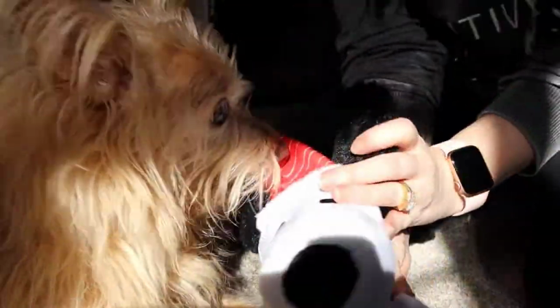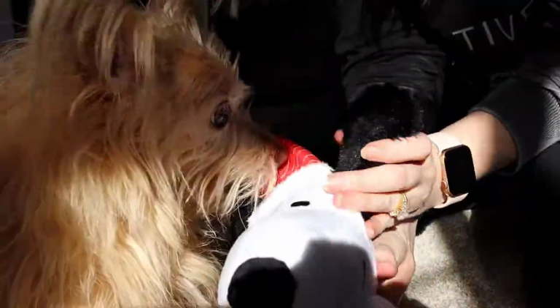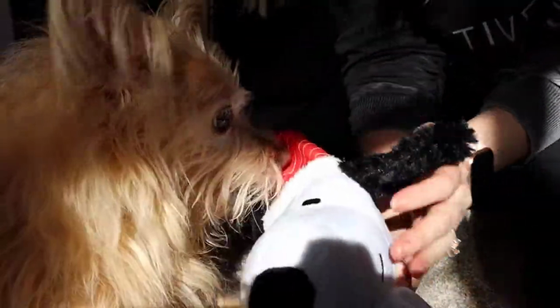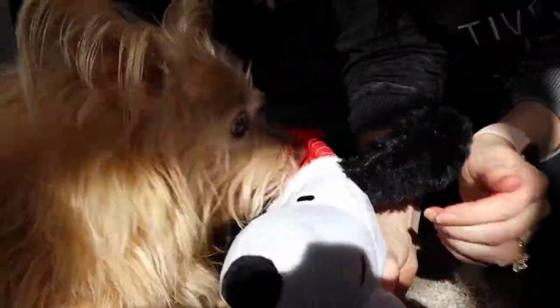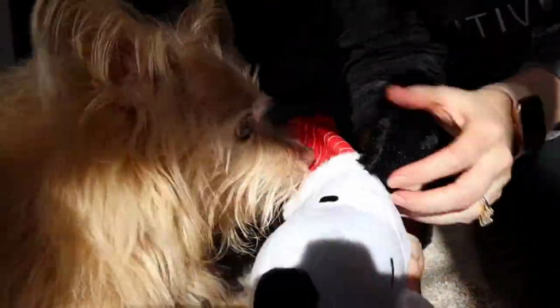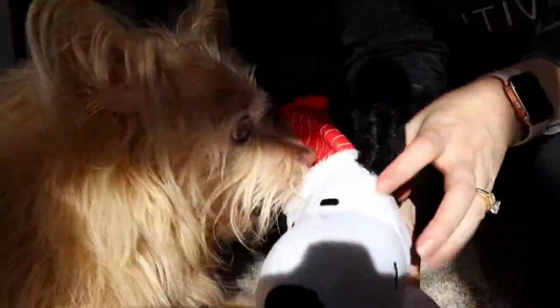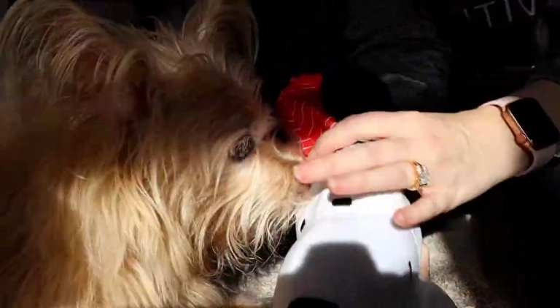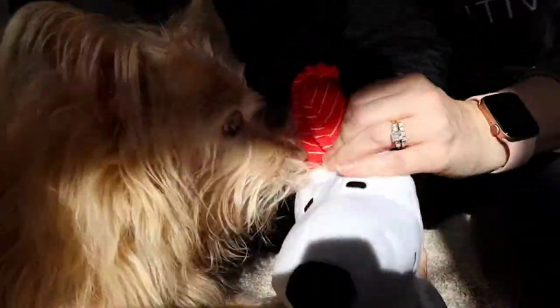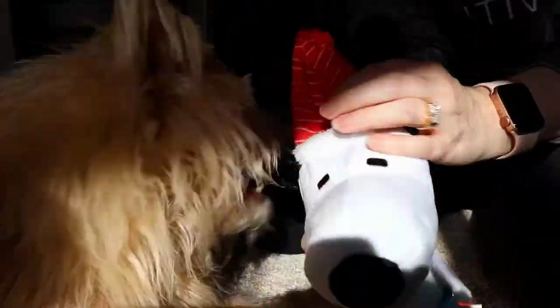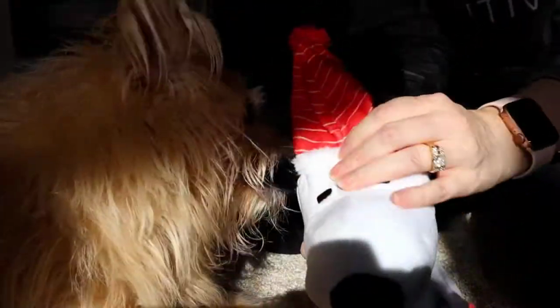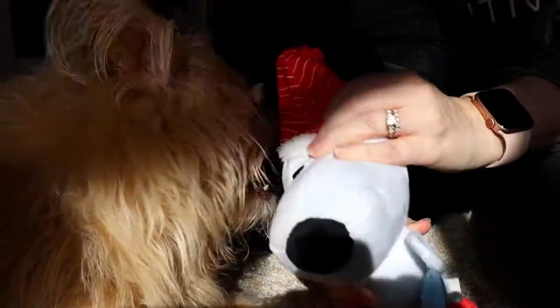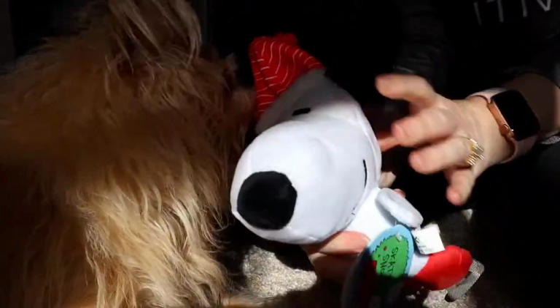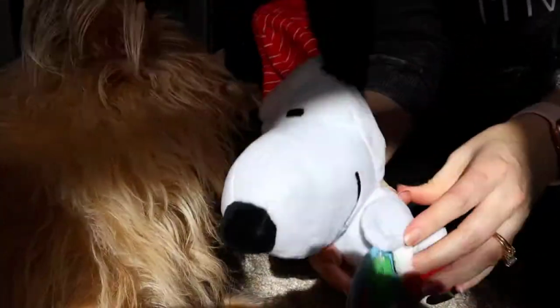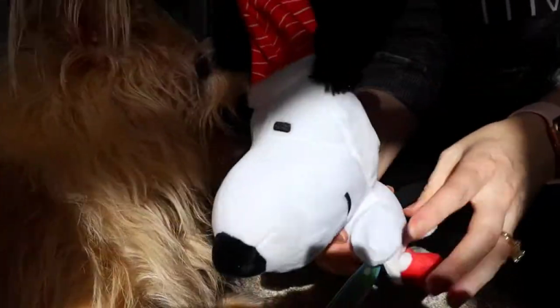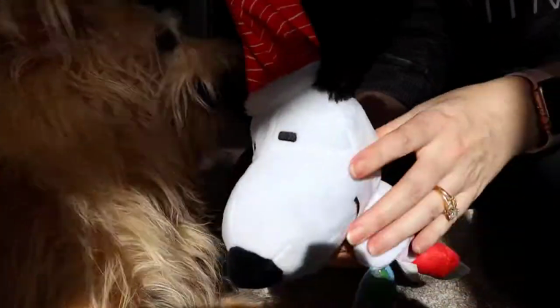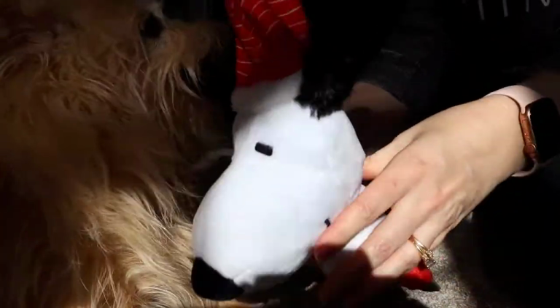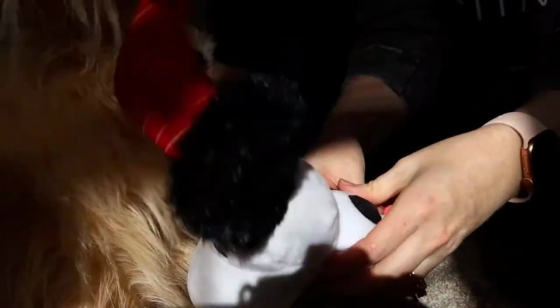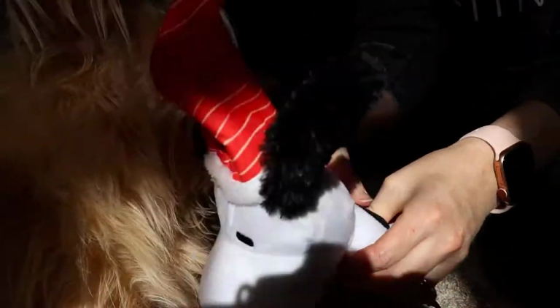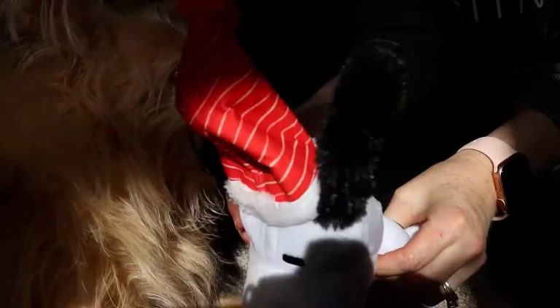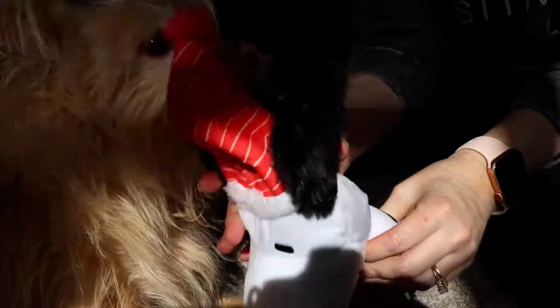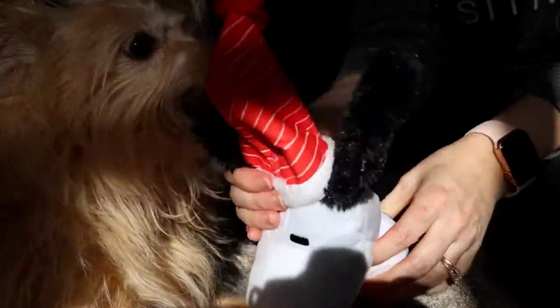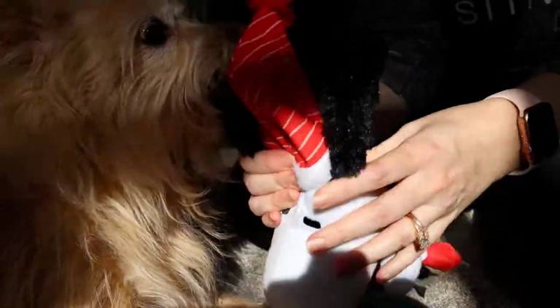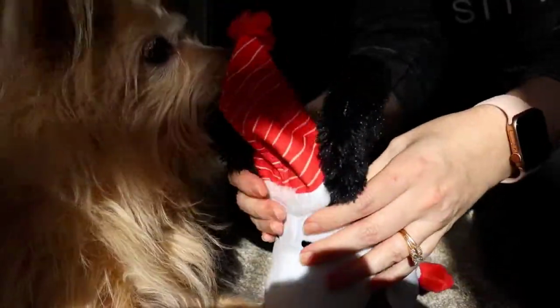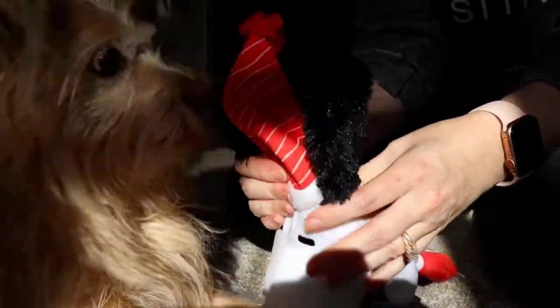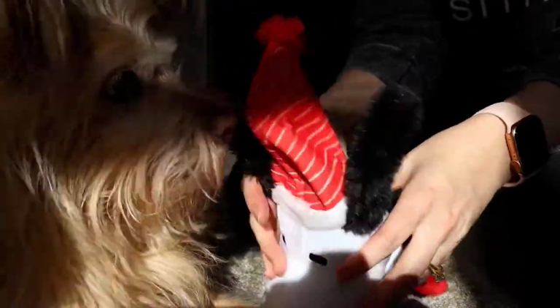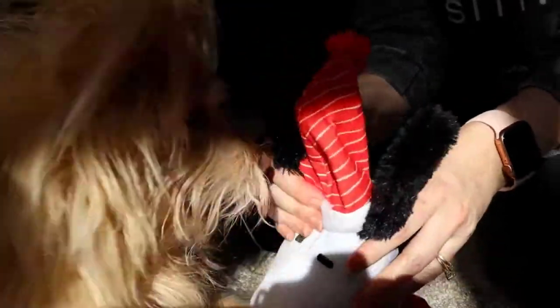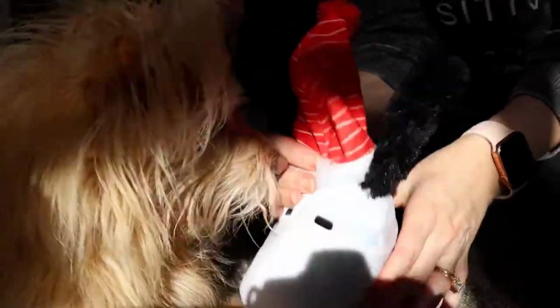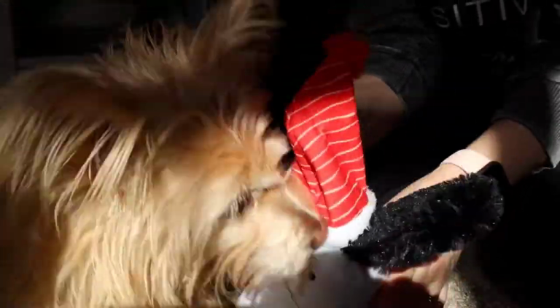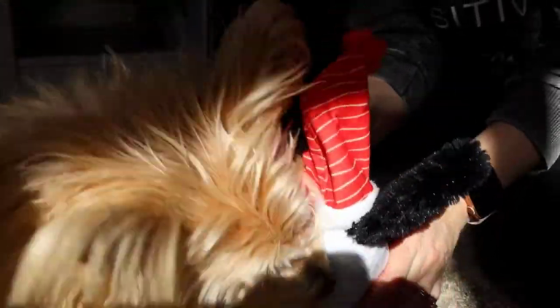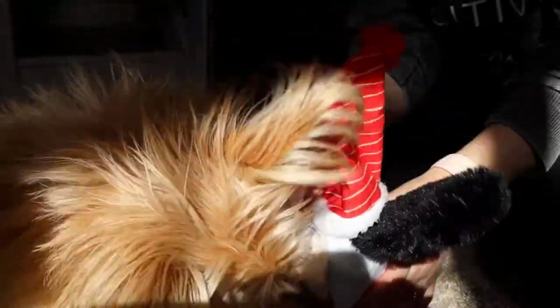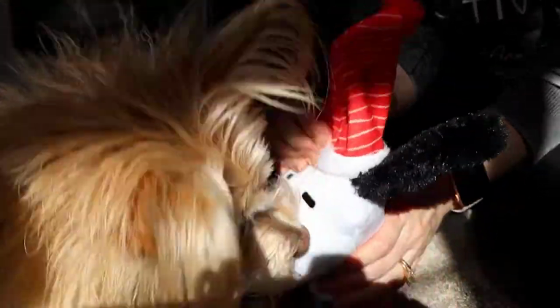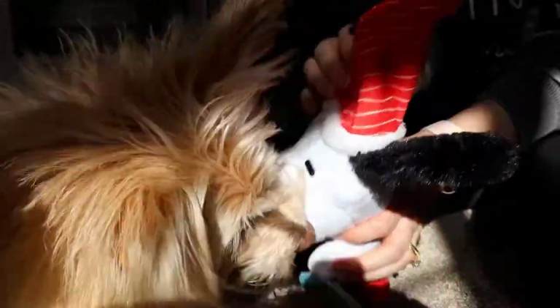Next toy is a Snoopy! Snoopy has some squeakers in them.